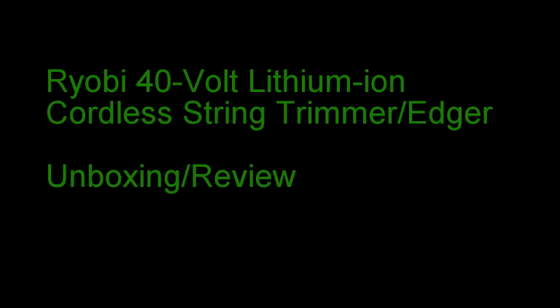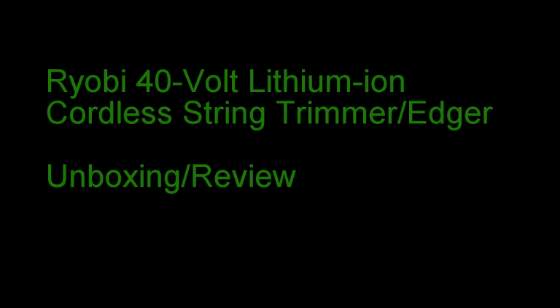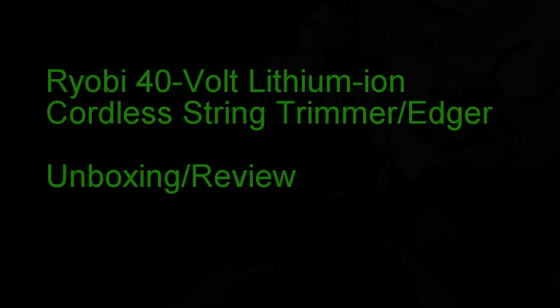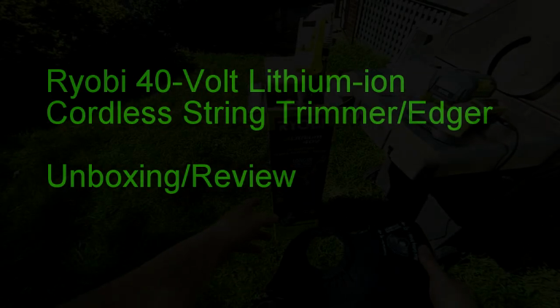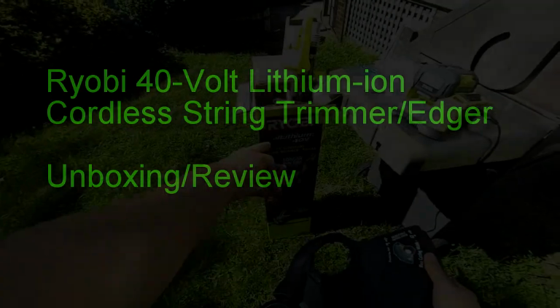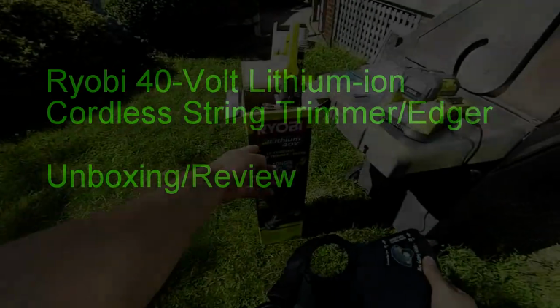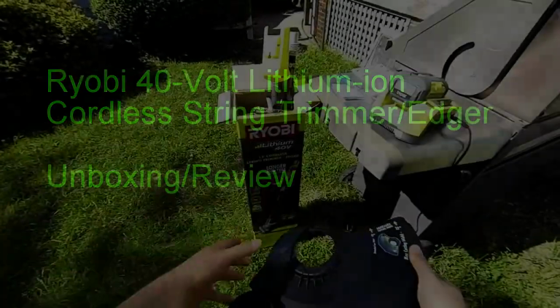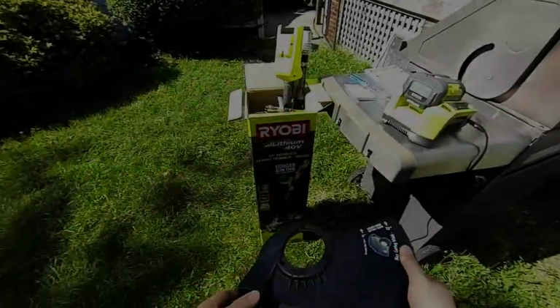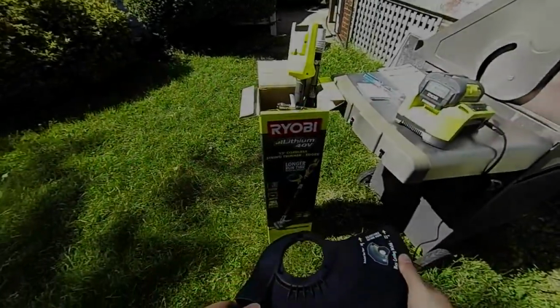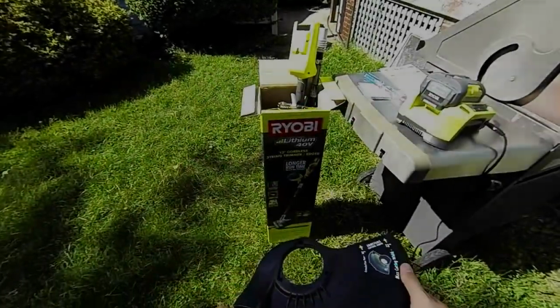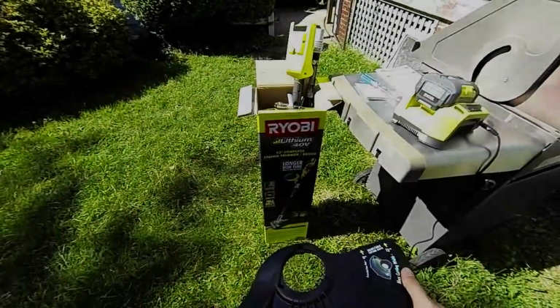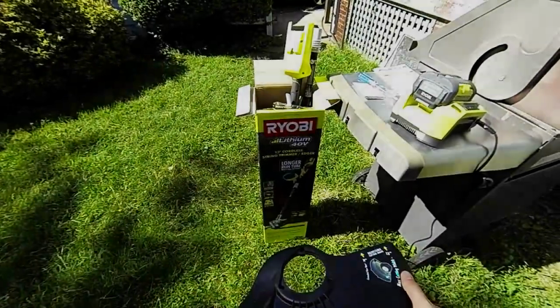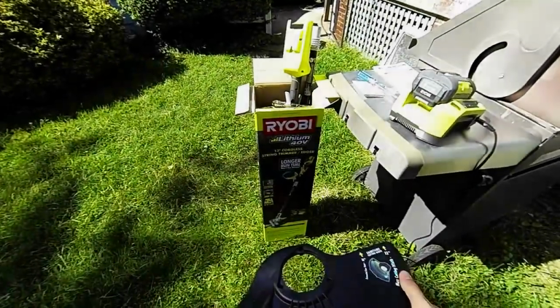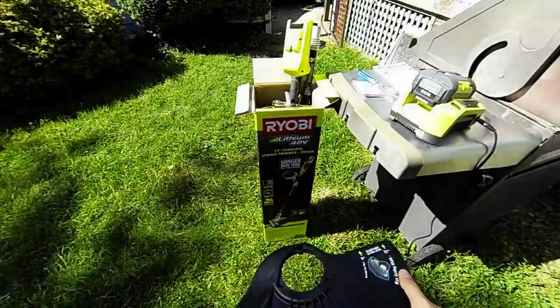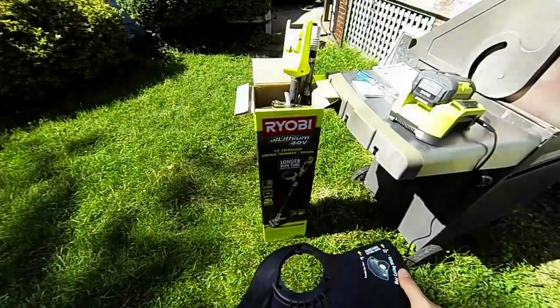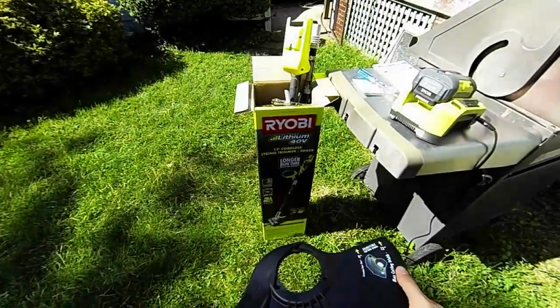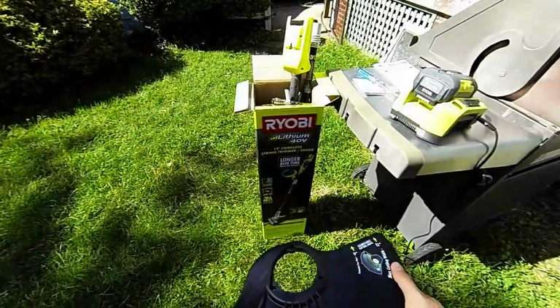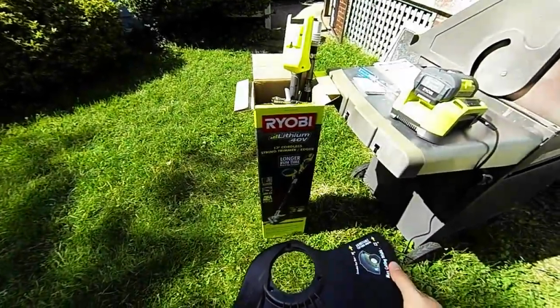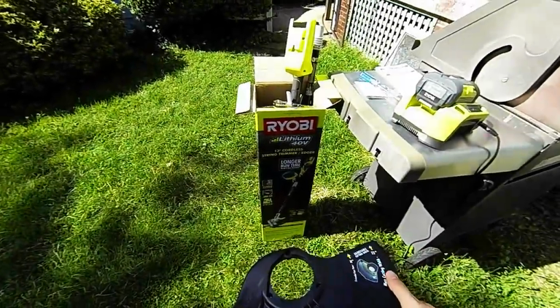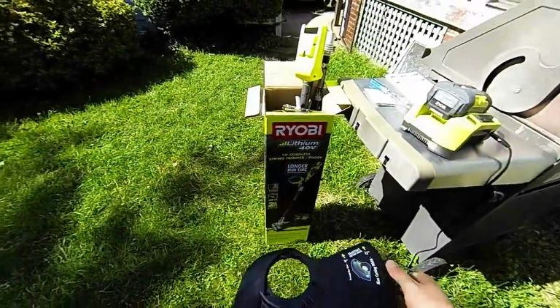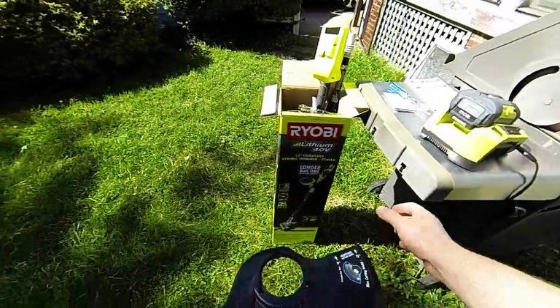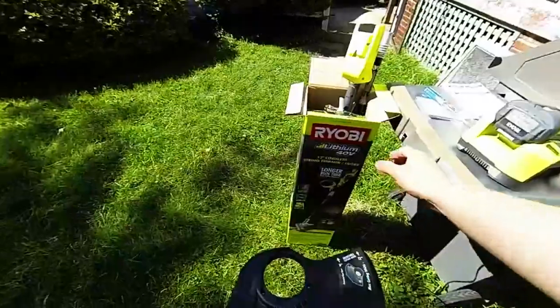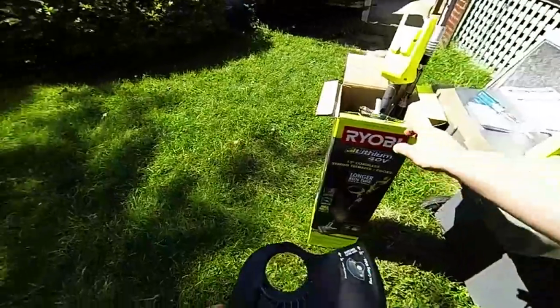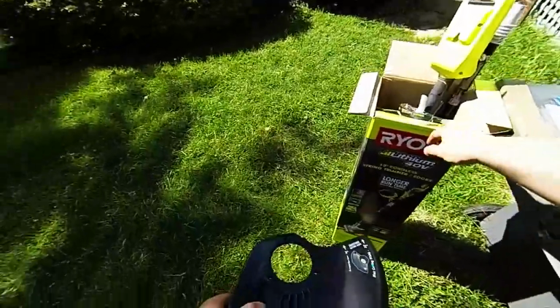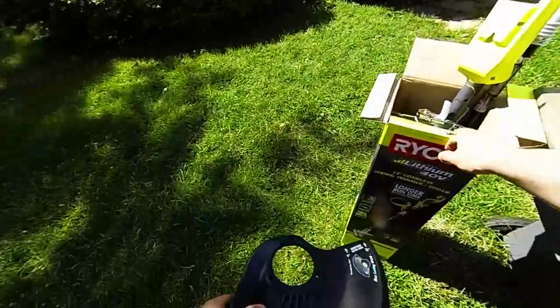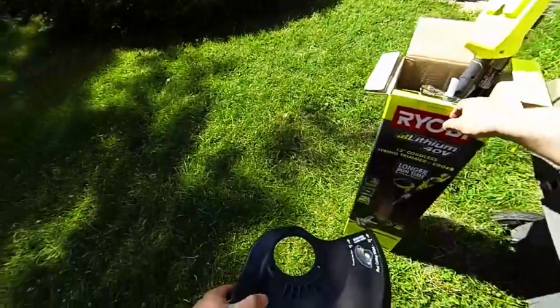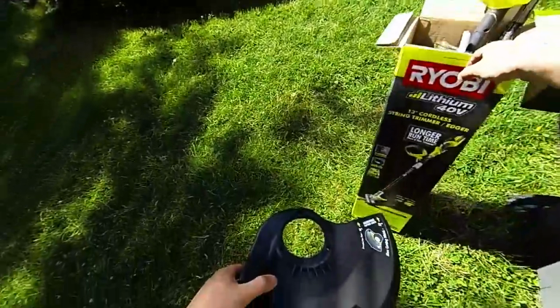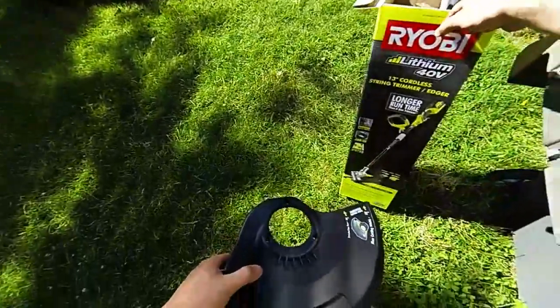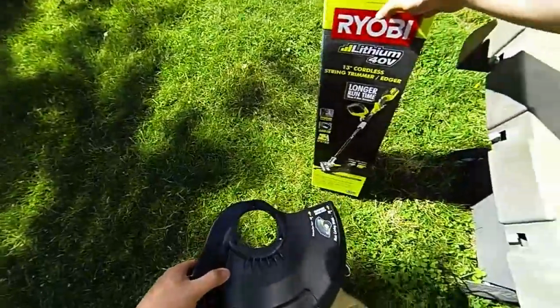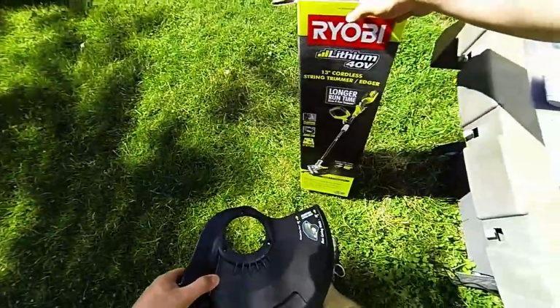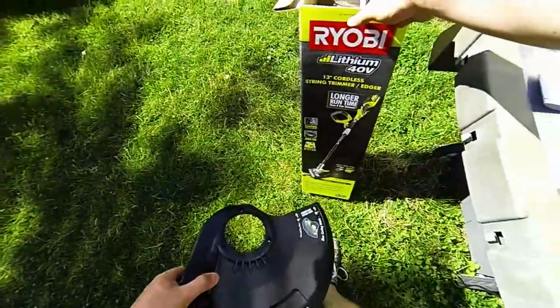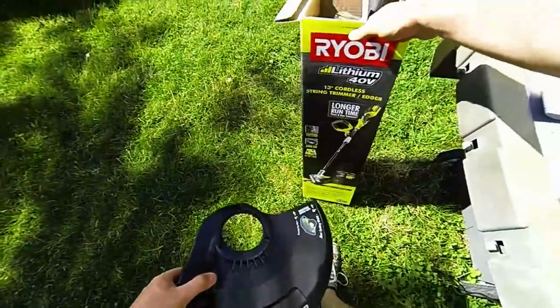We're here with the Ryobi 13 inch Cordless String Trimmer Edger — that's the box.